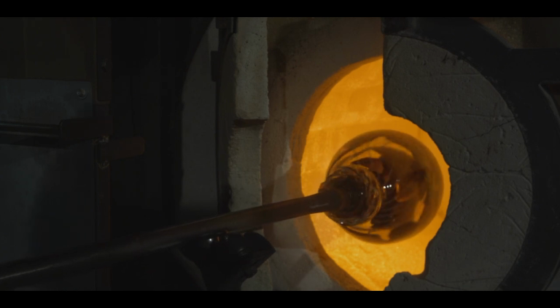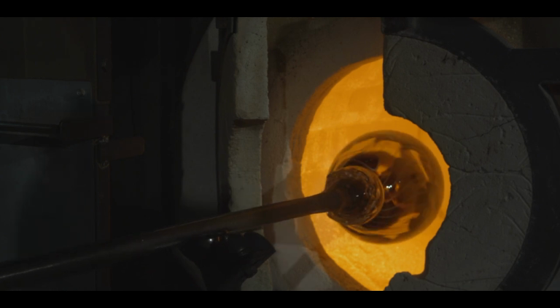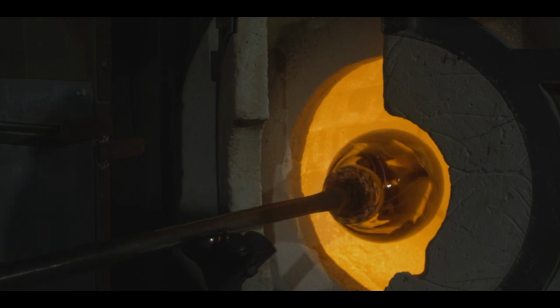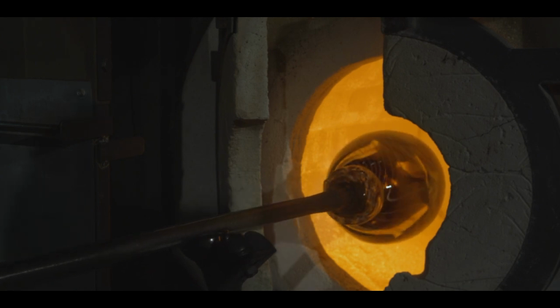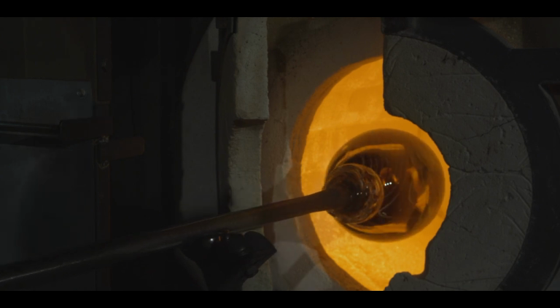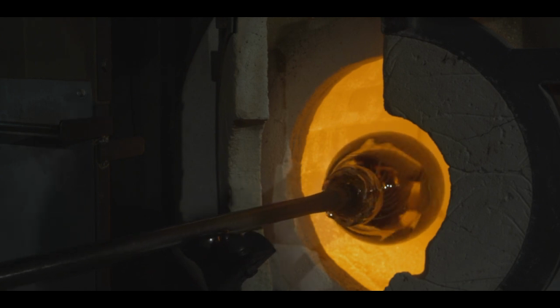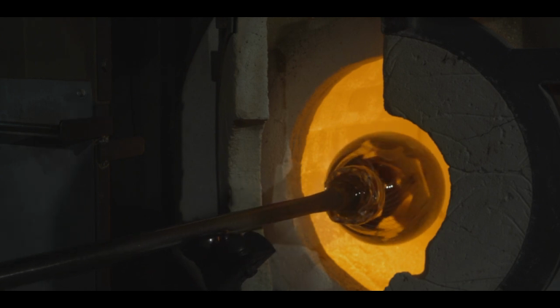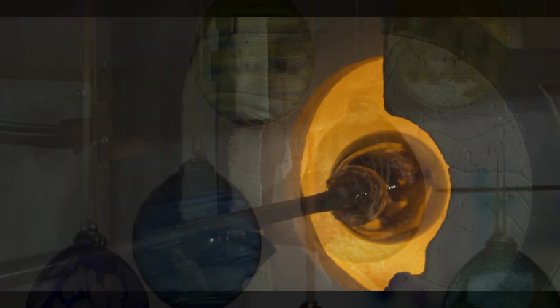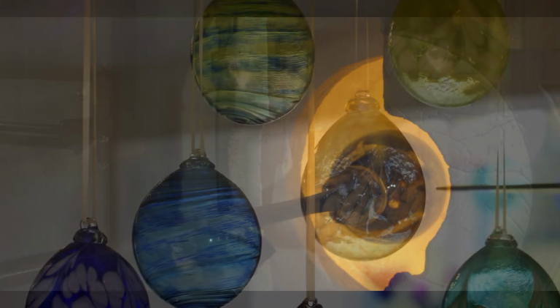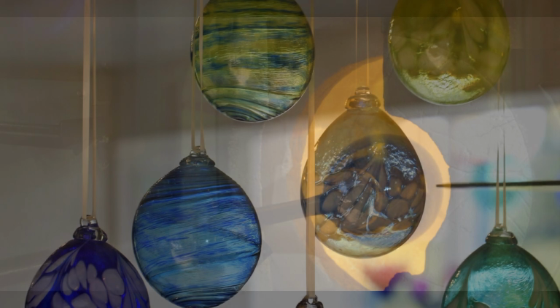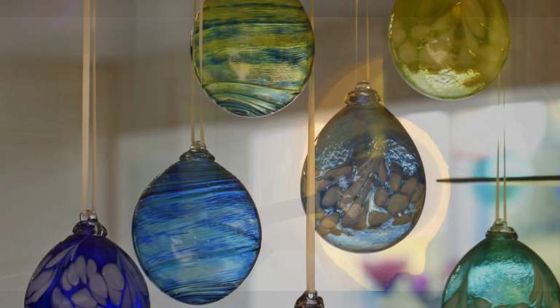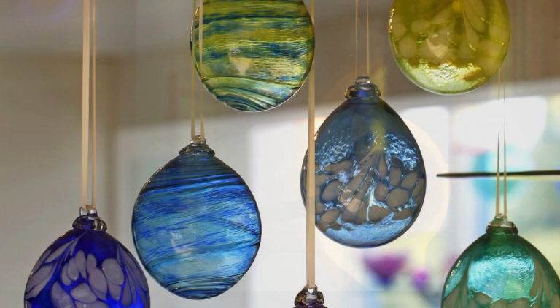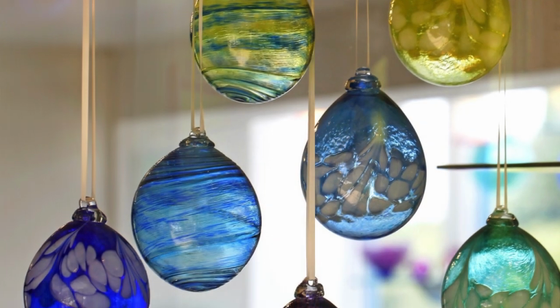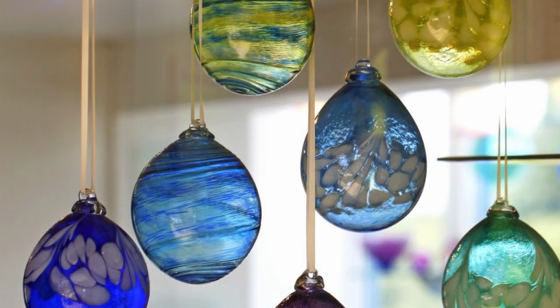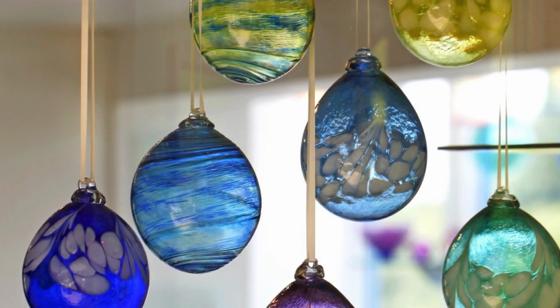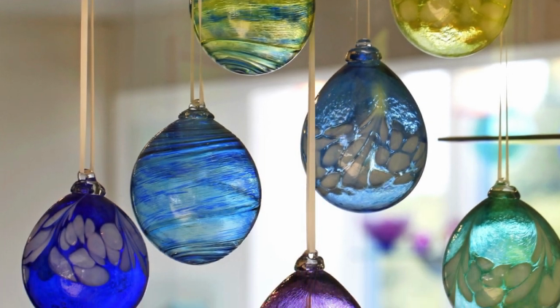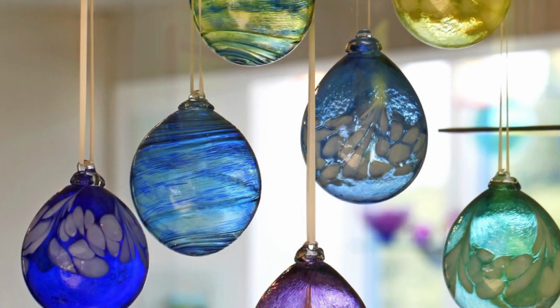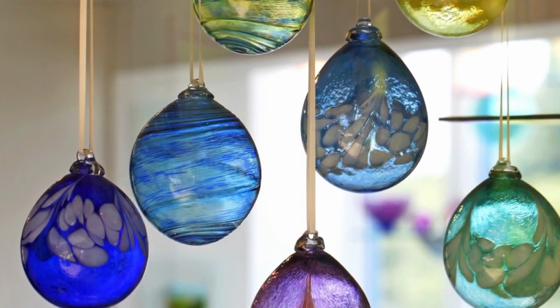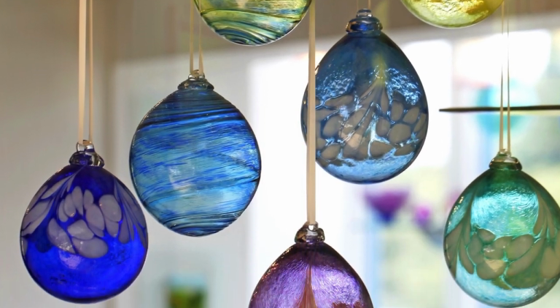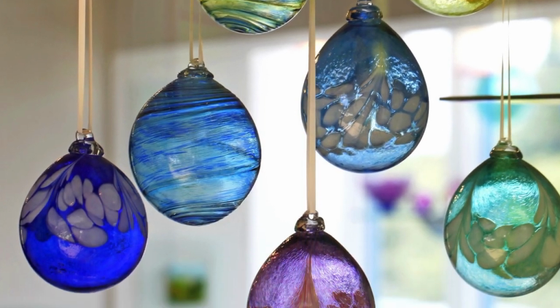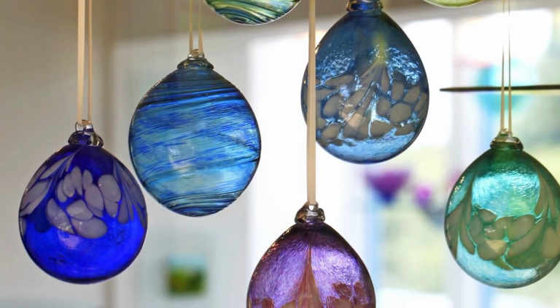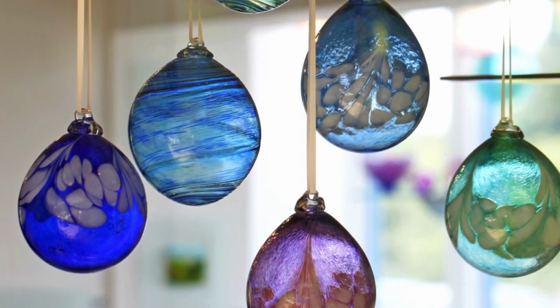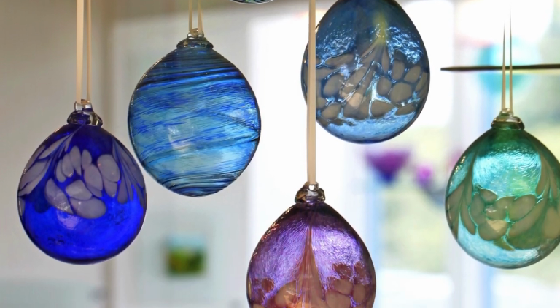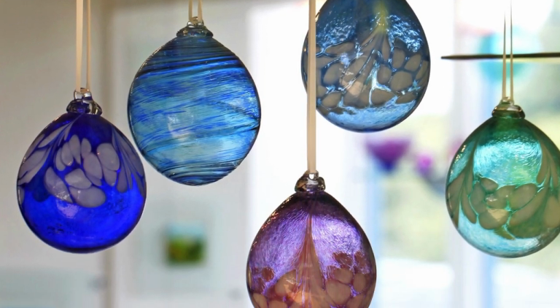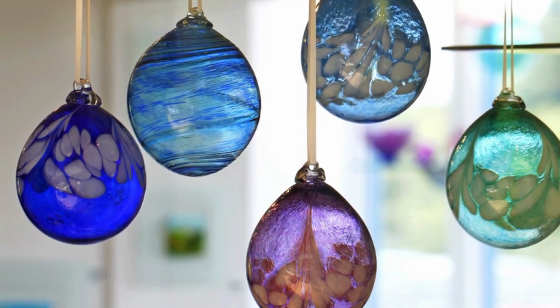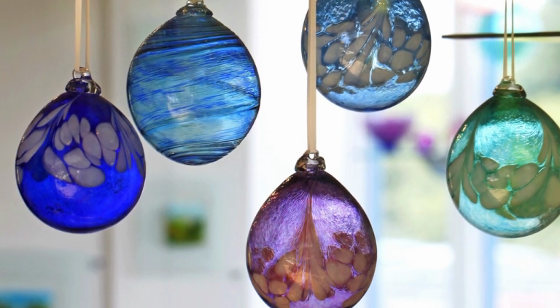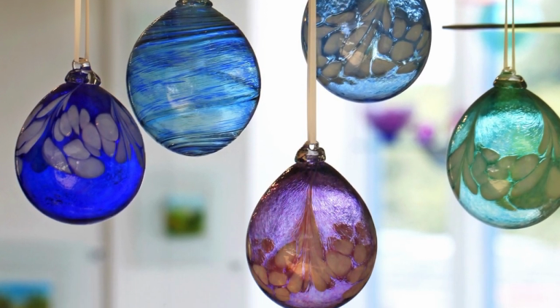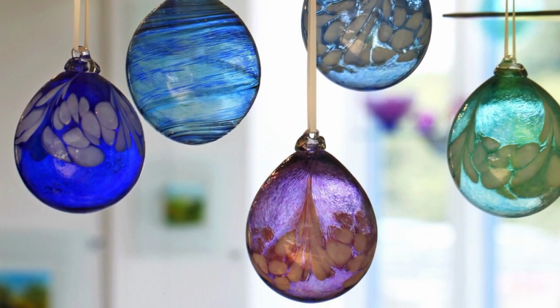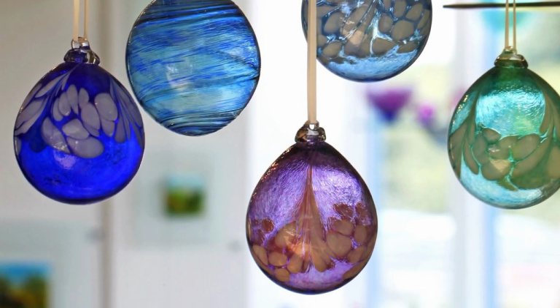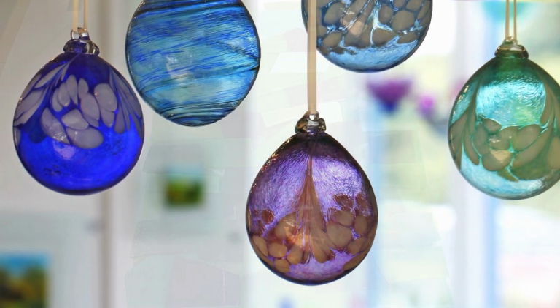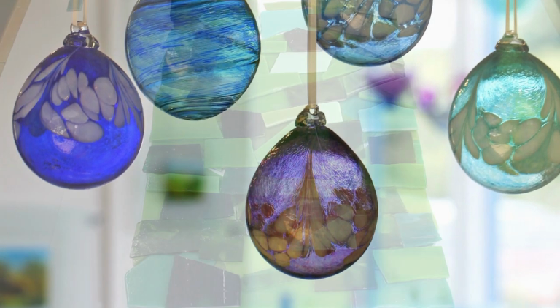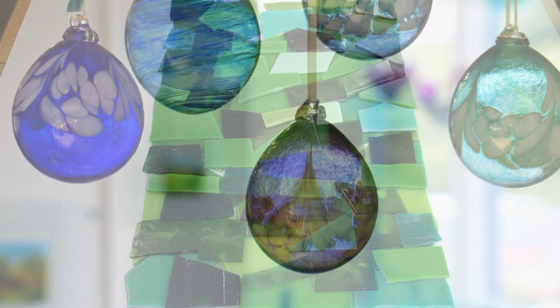Glass blowing is used to make large works of art, vases, and globes, which is my personal favorite.